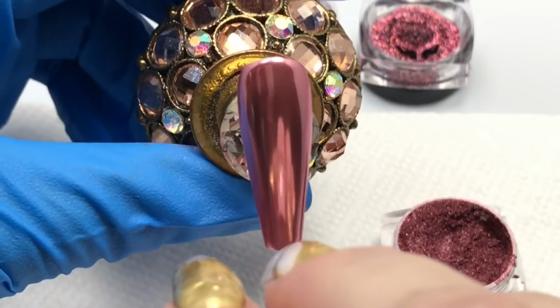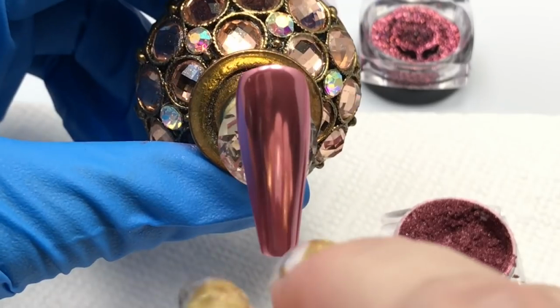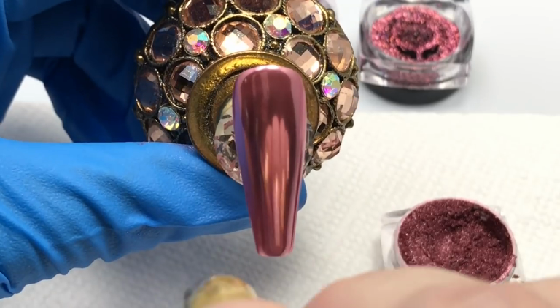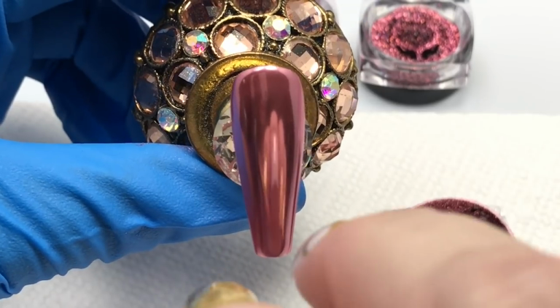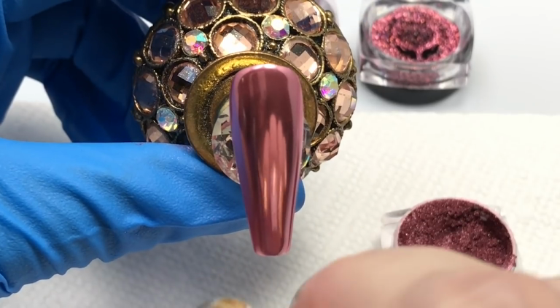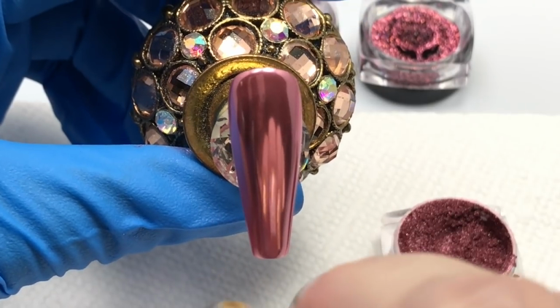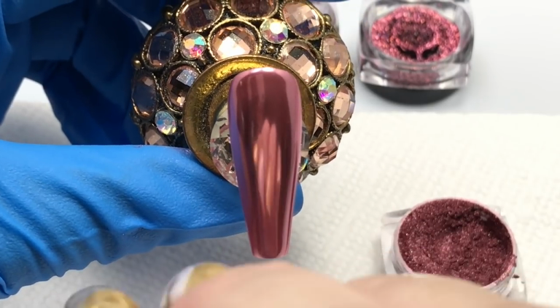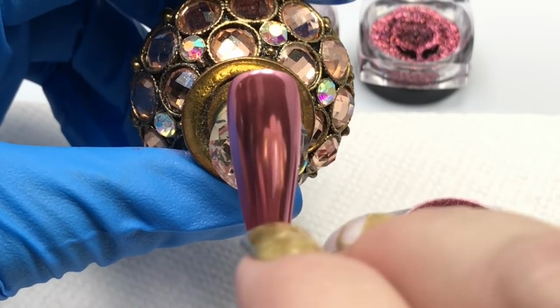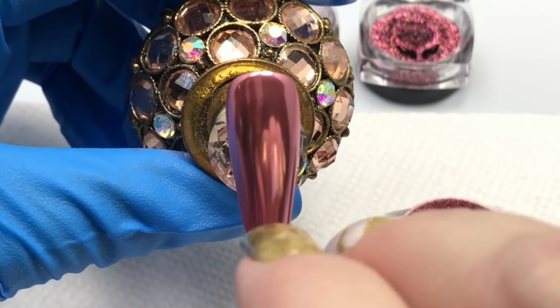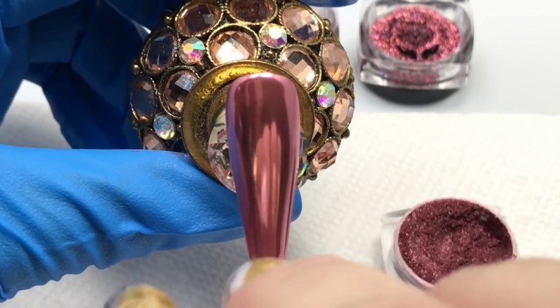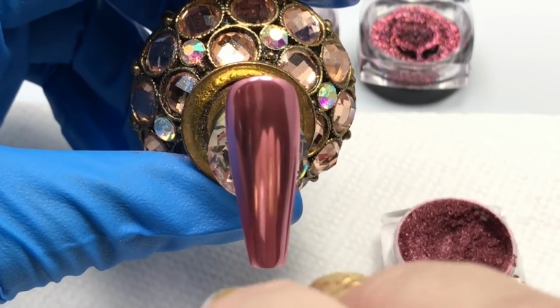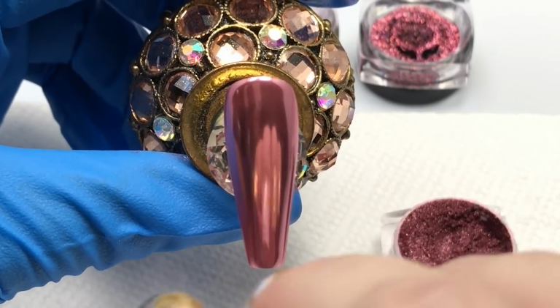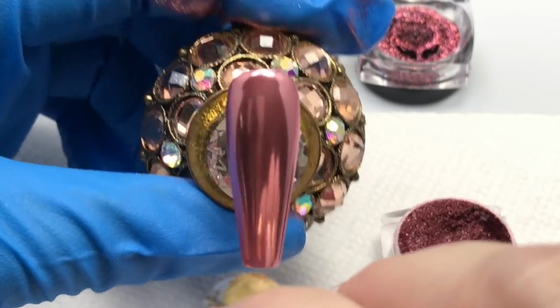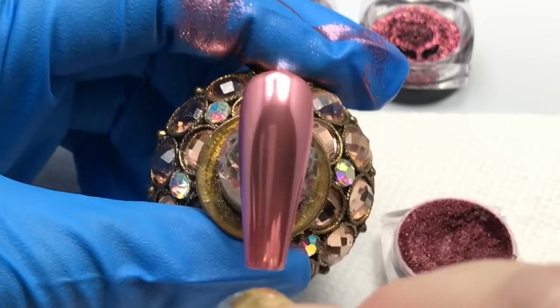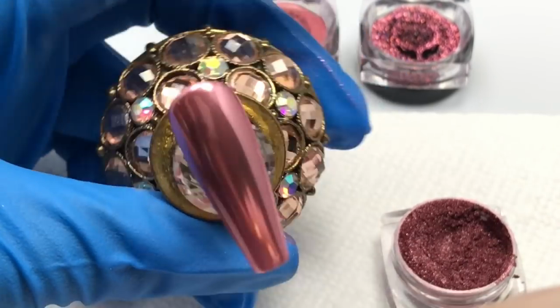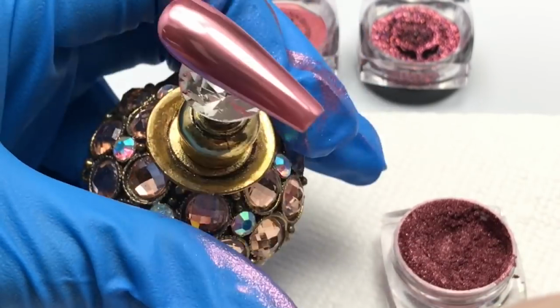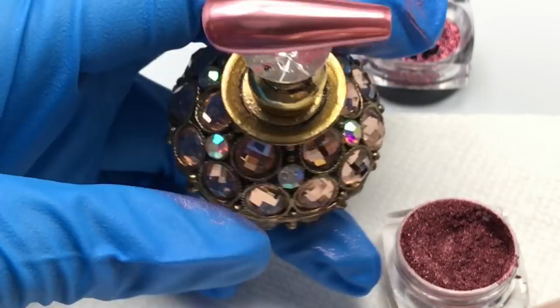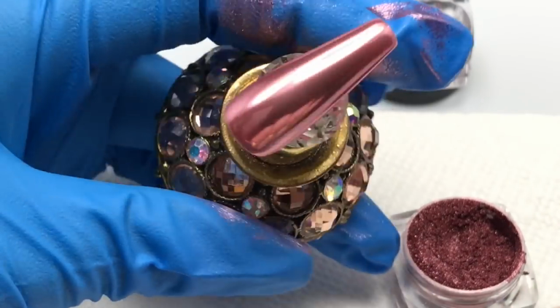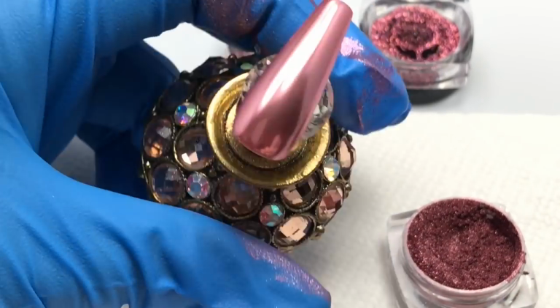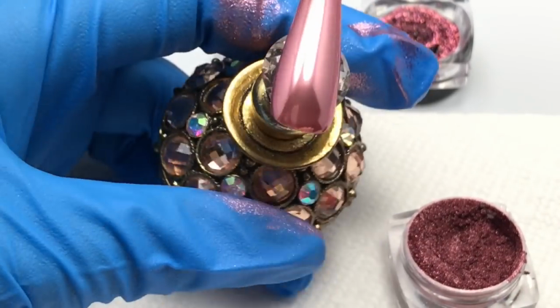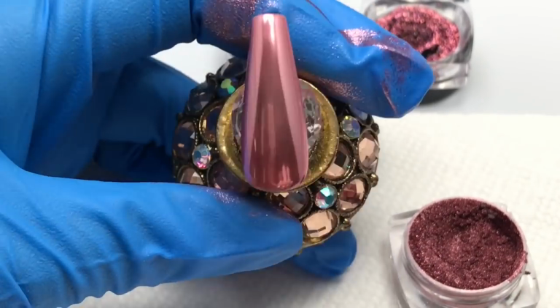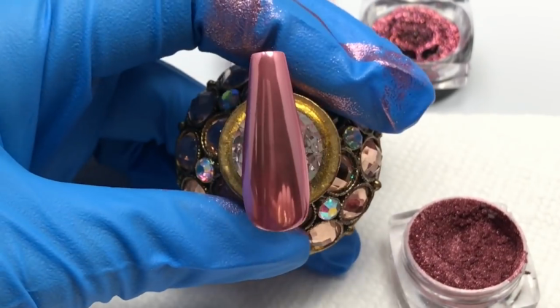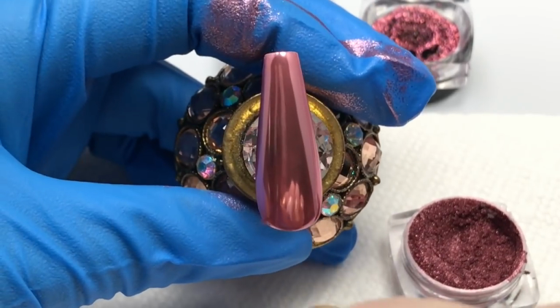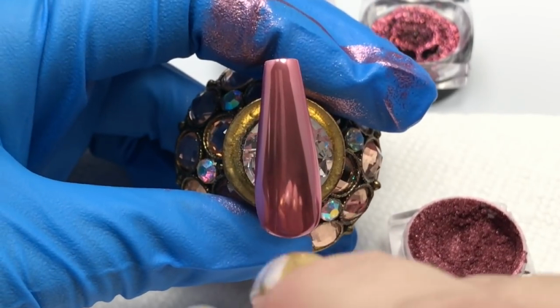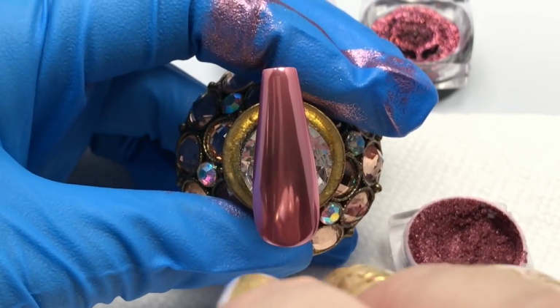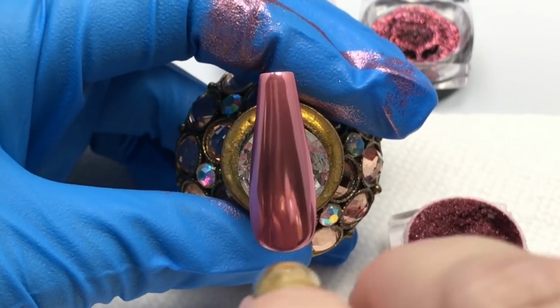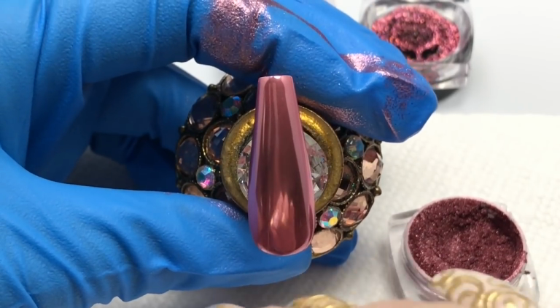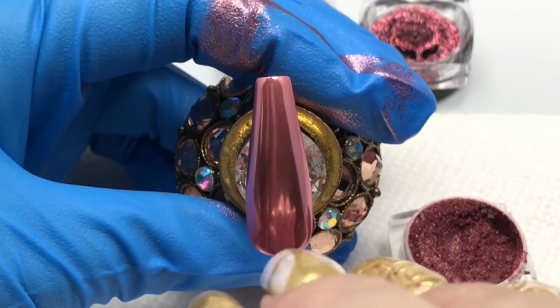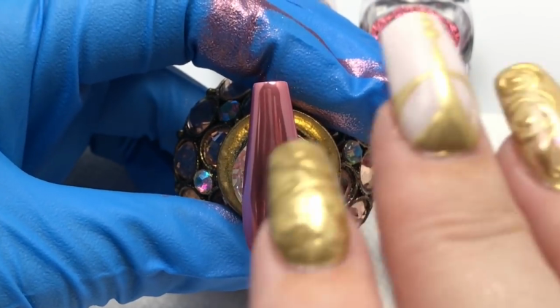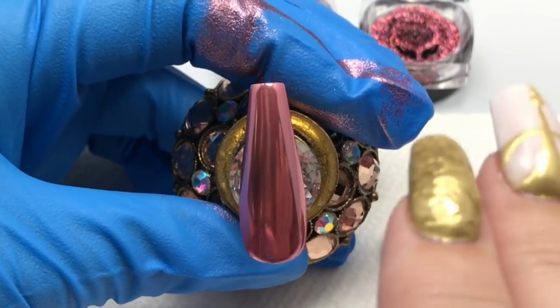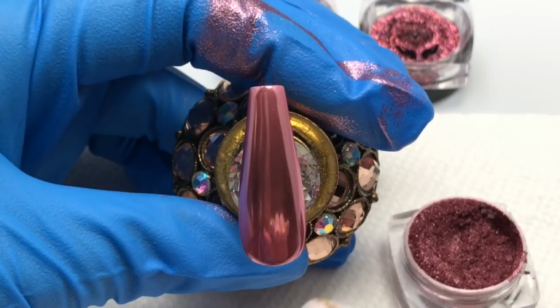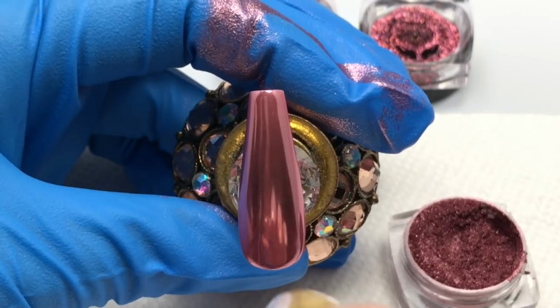You can see how mirror the finish is. It's quite smooth. It's a beautiful pink.